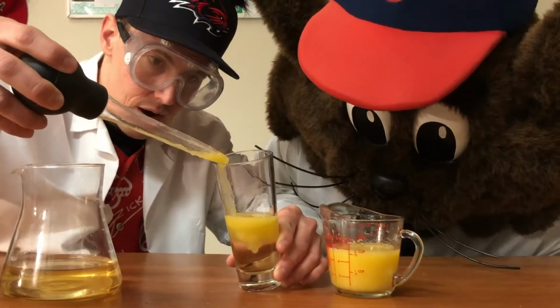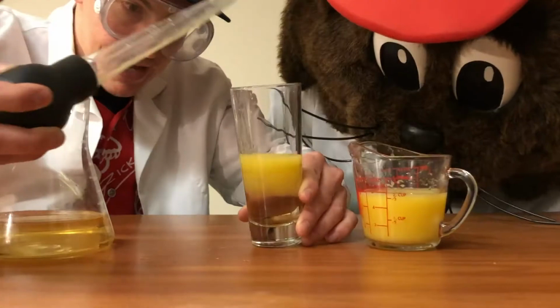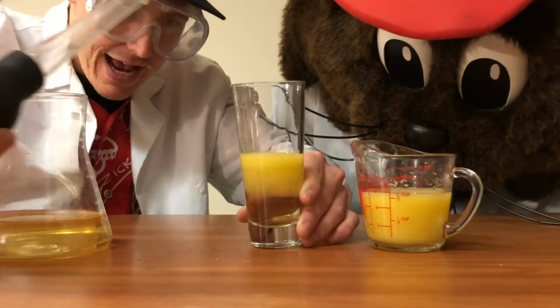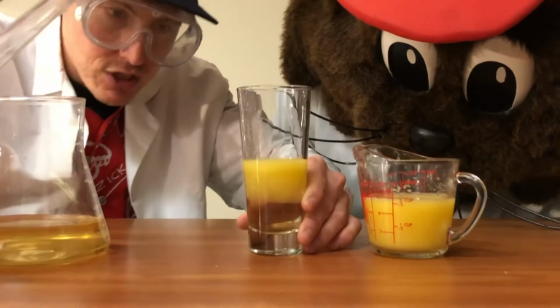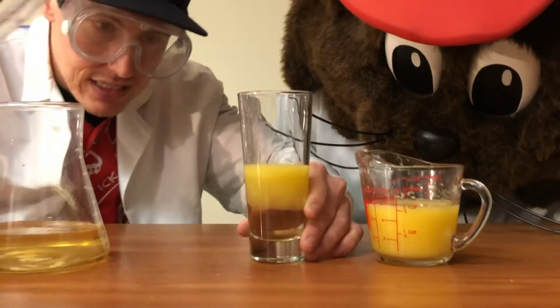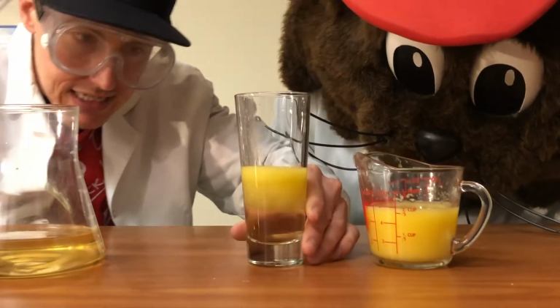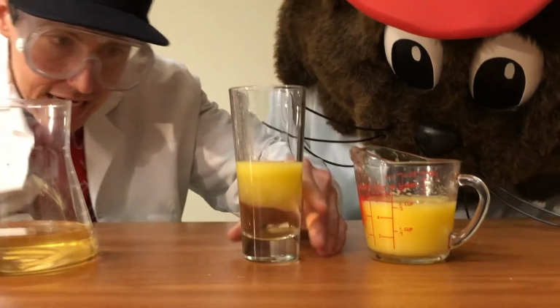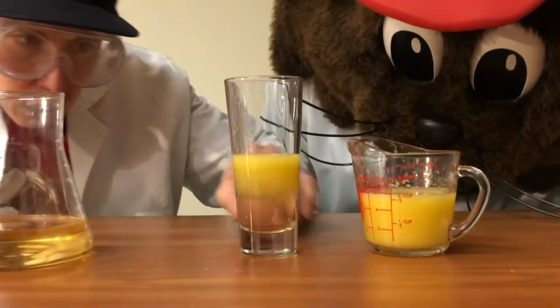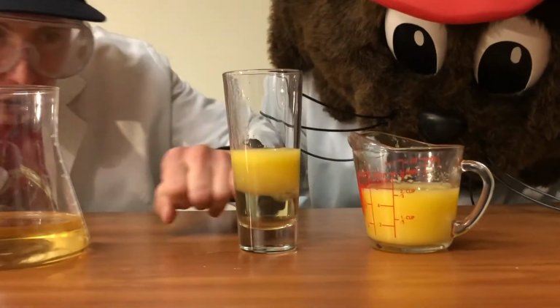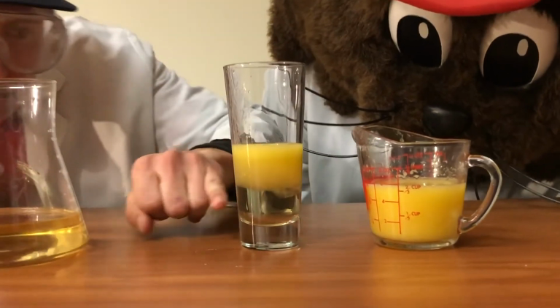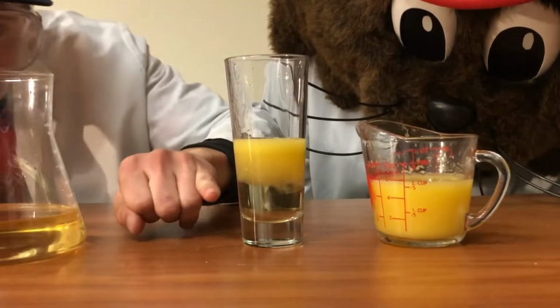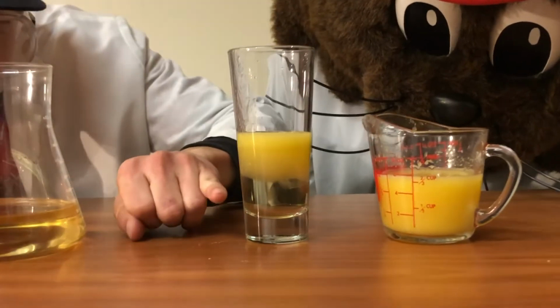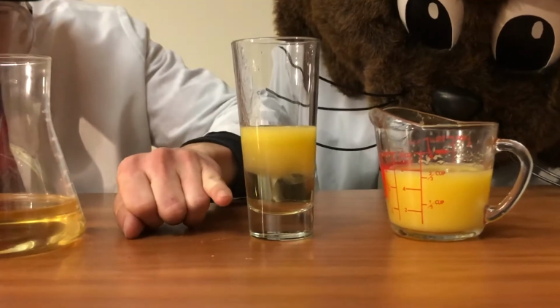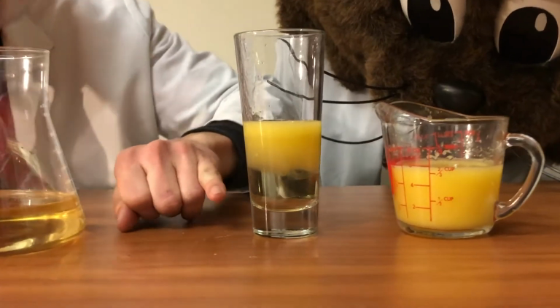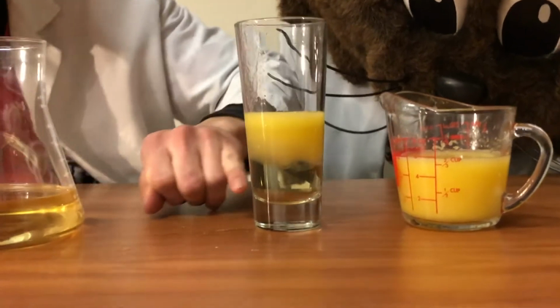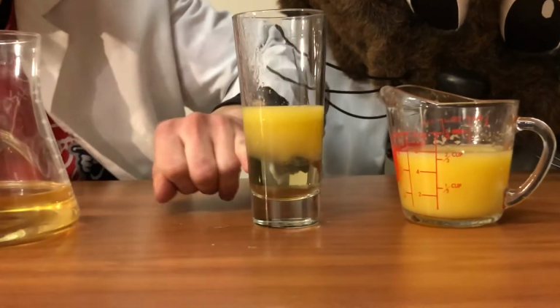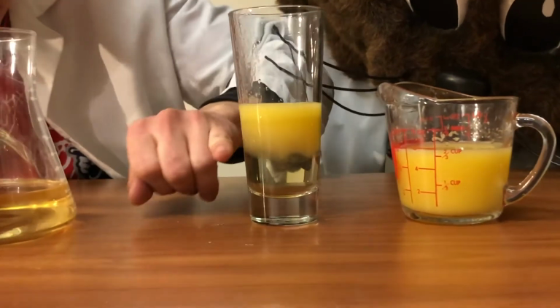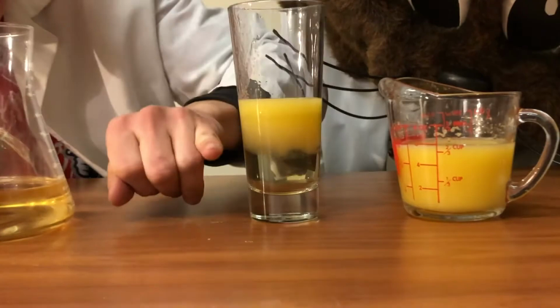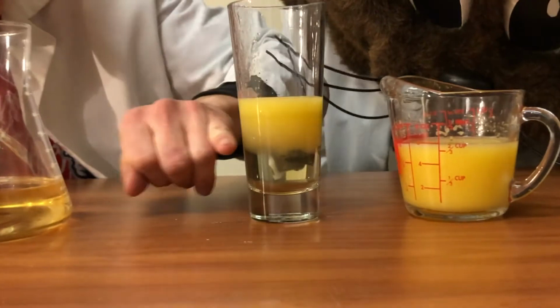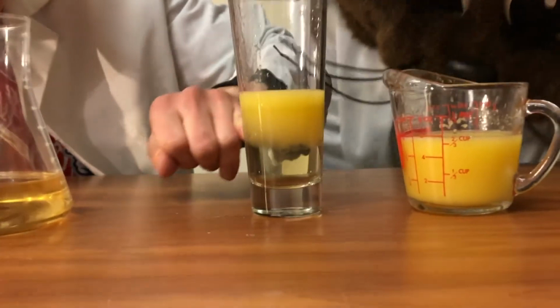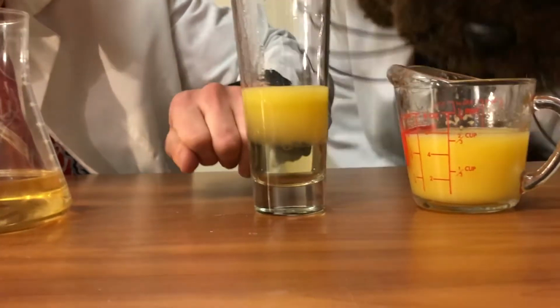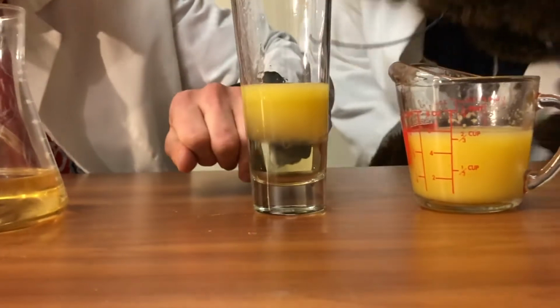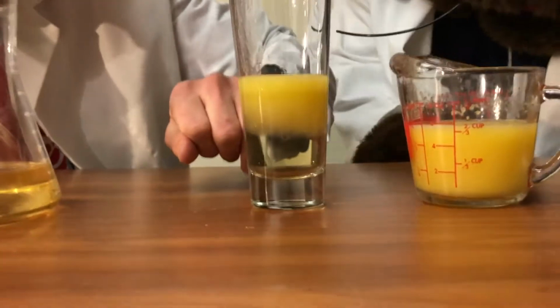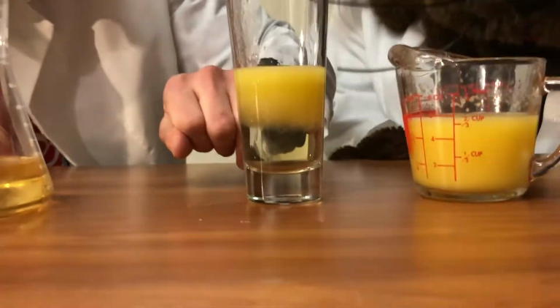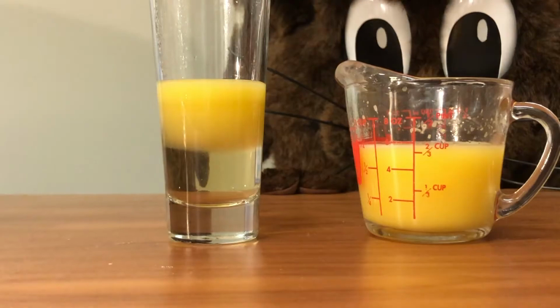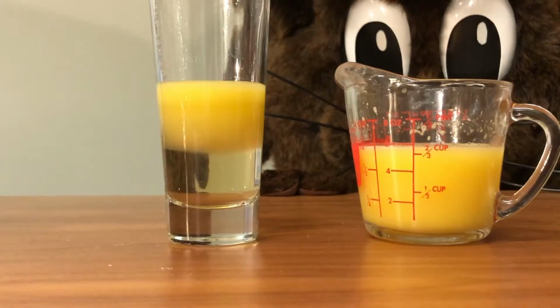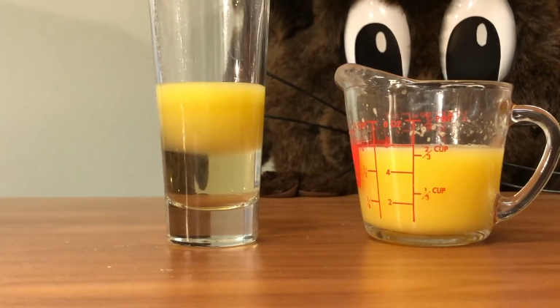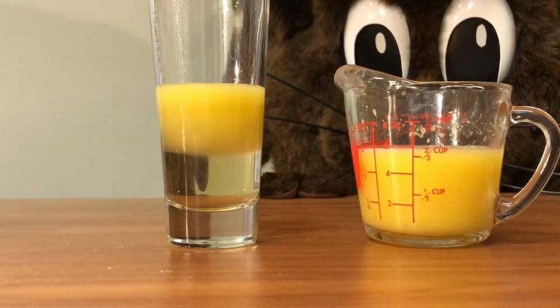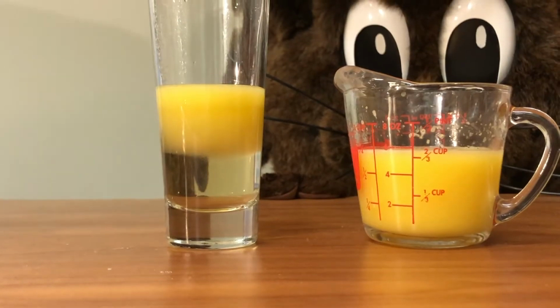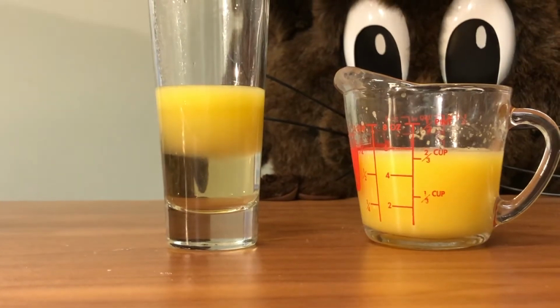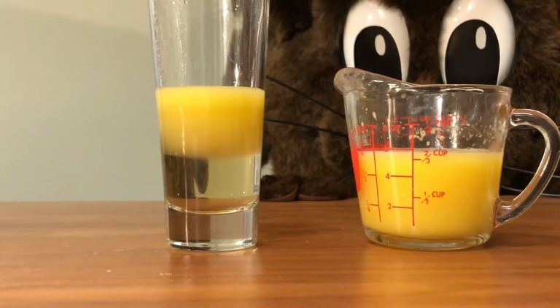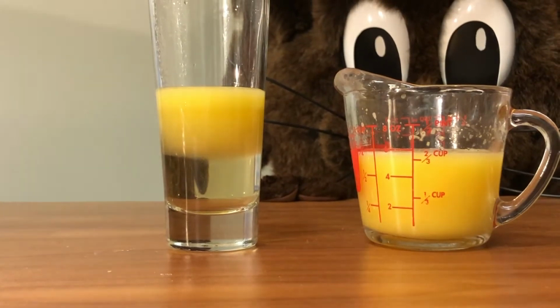And as you can see, take a look at the separation here. Take a look at that. So what's happening here?